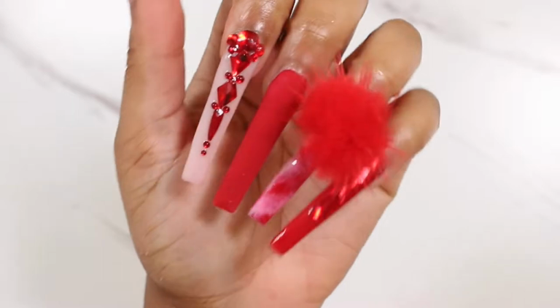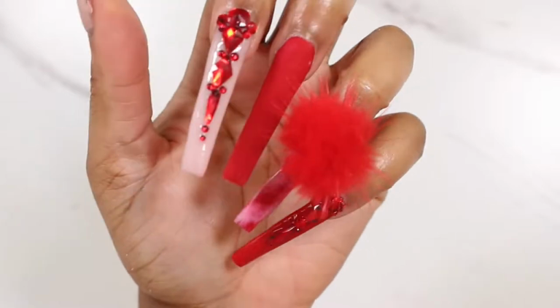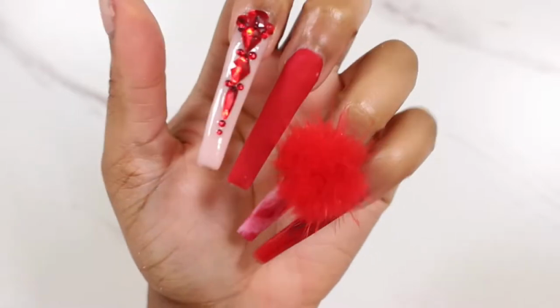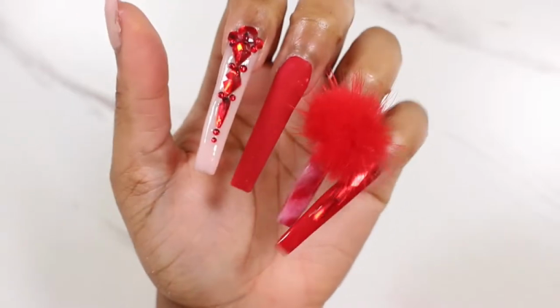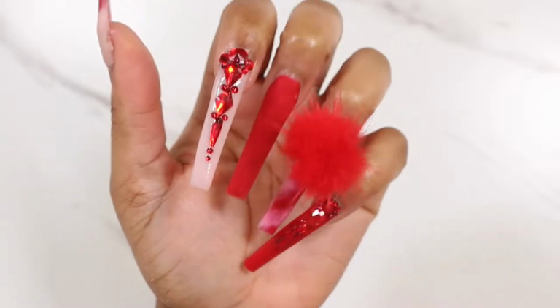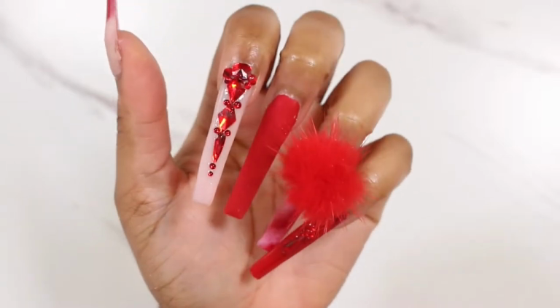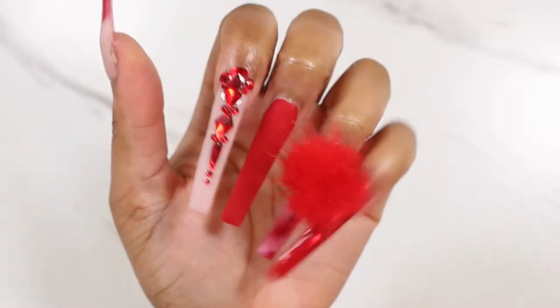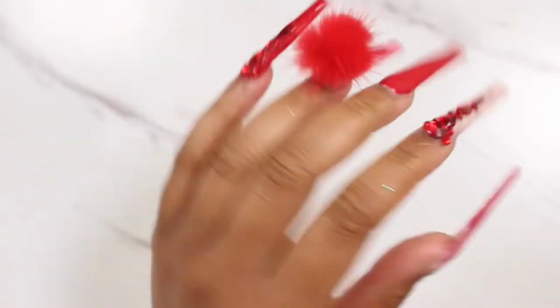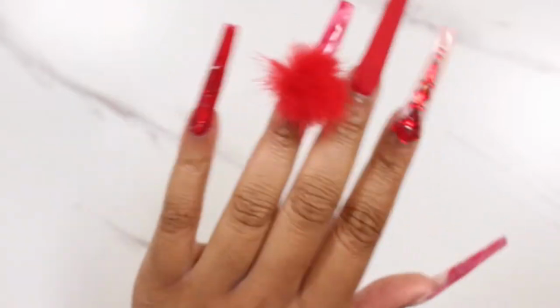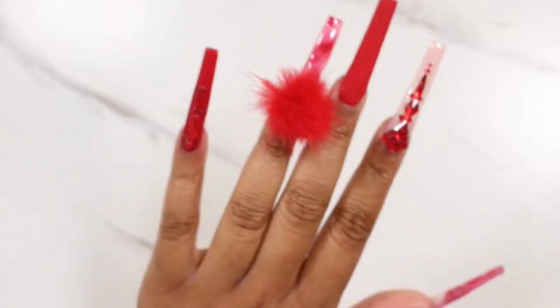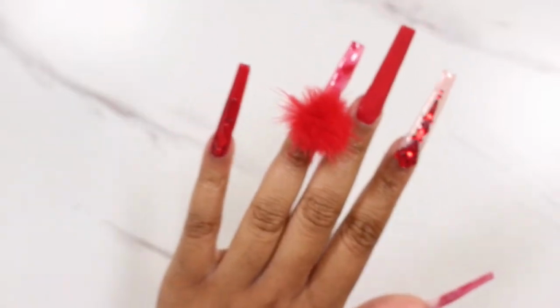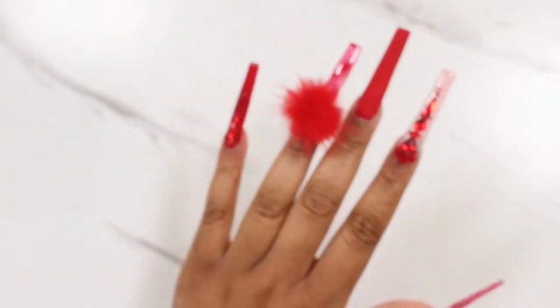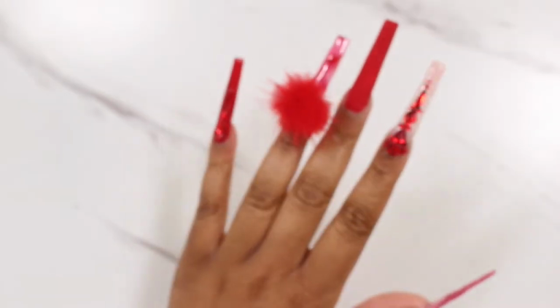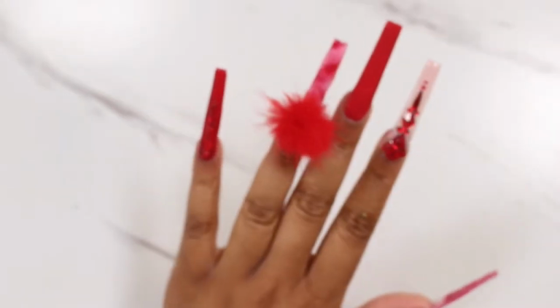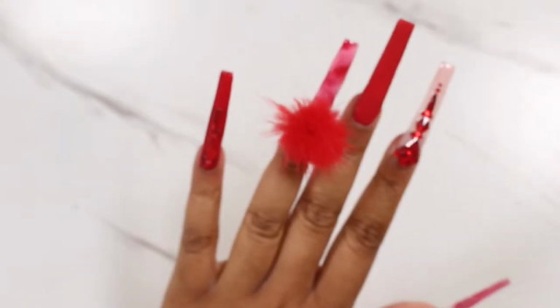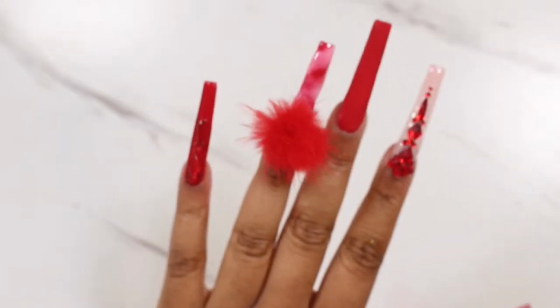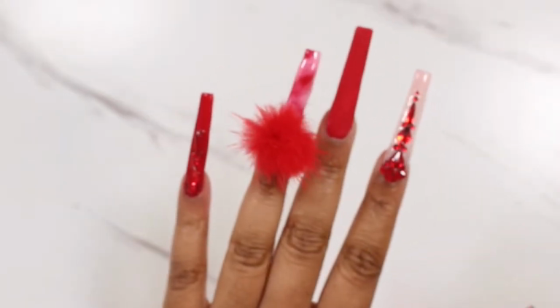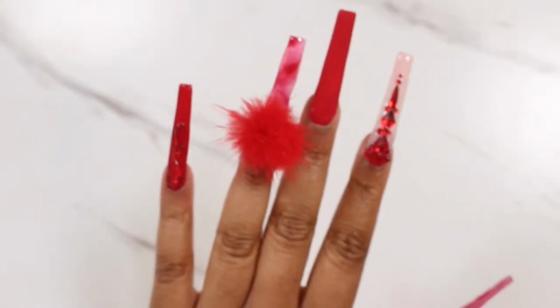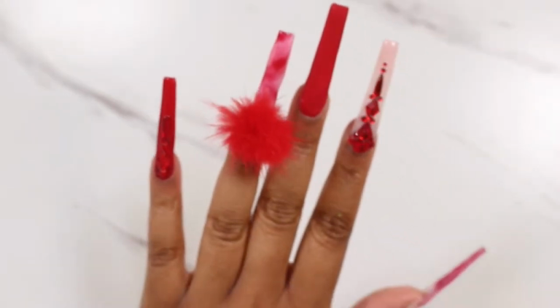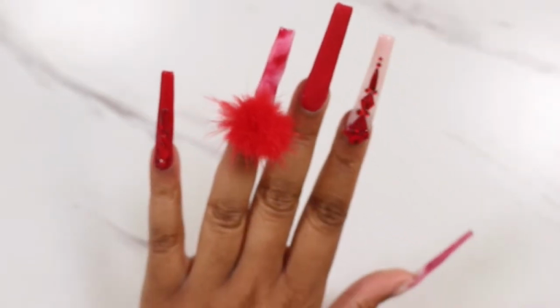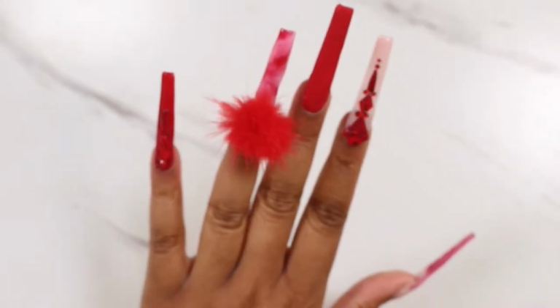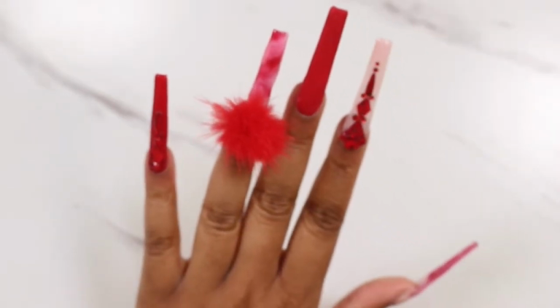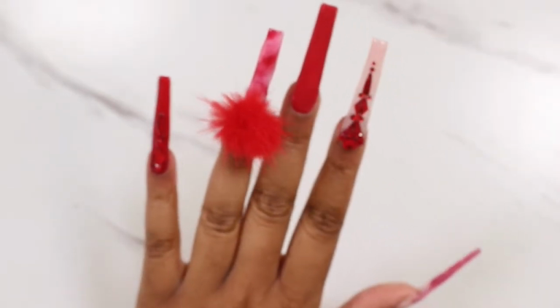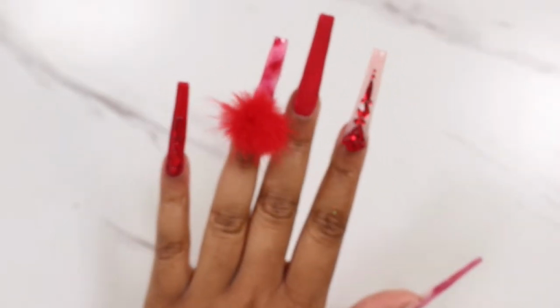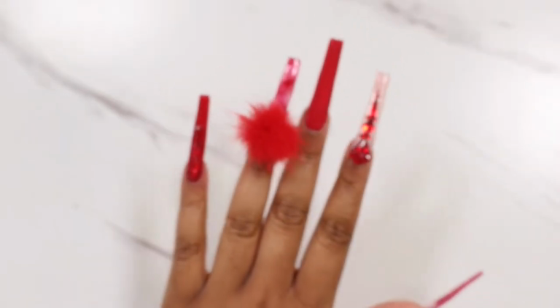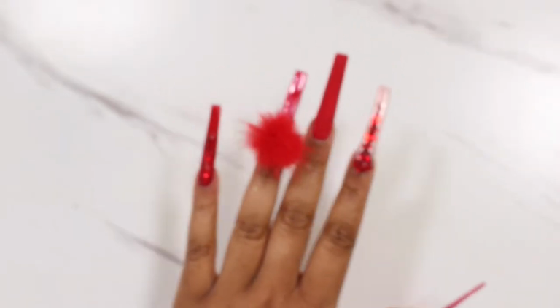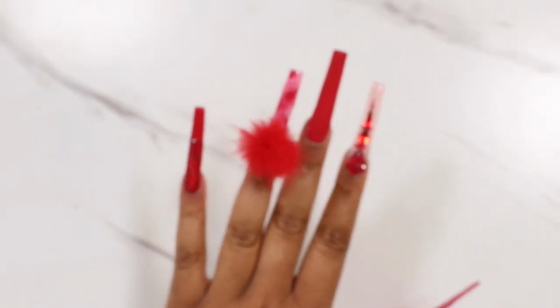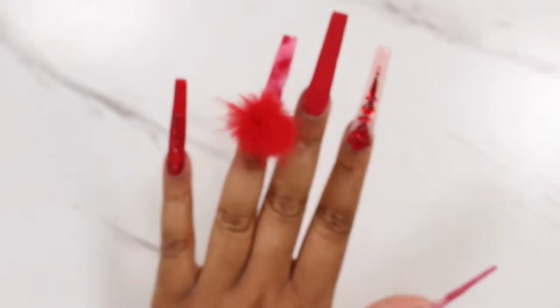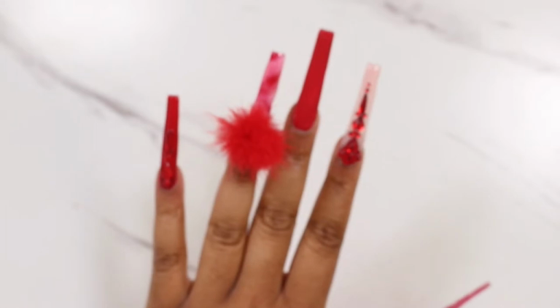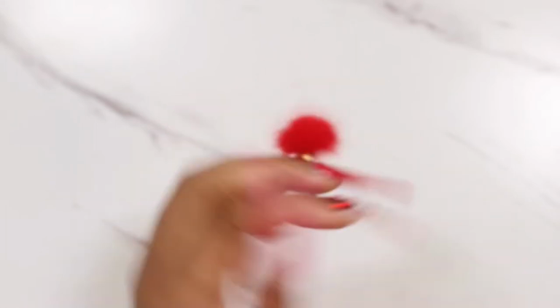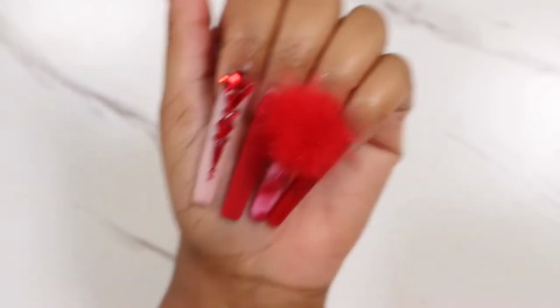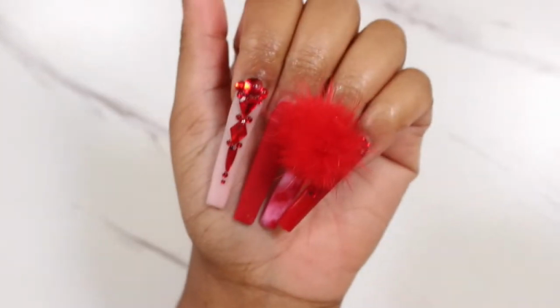Hey babes, I'm back with another nail video. If you like this Valentine's Day look, then stay tuned.